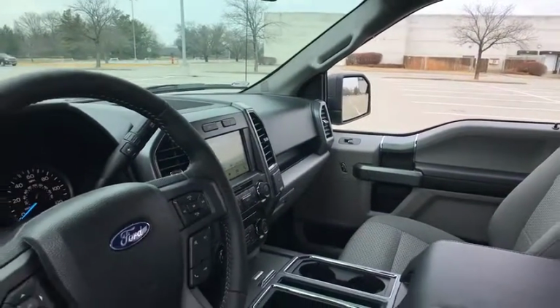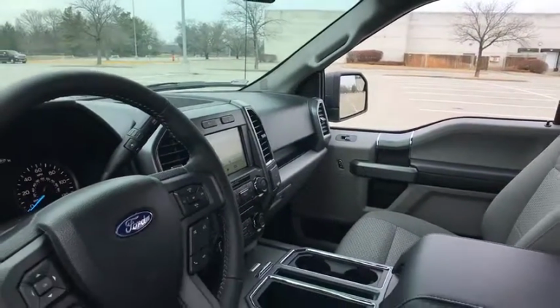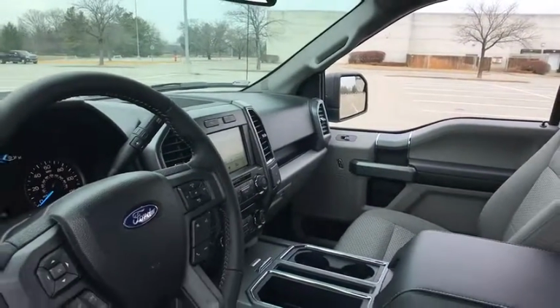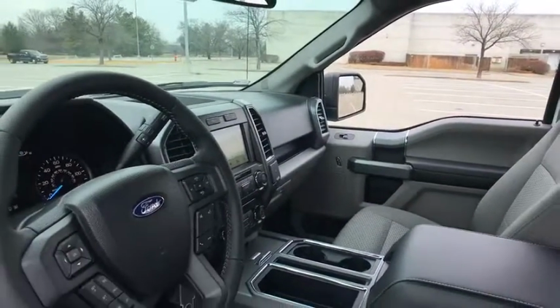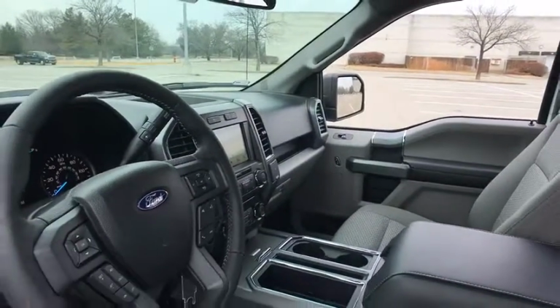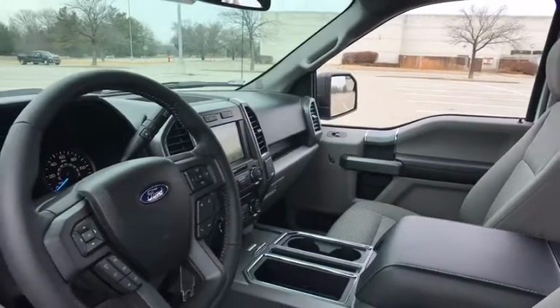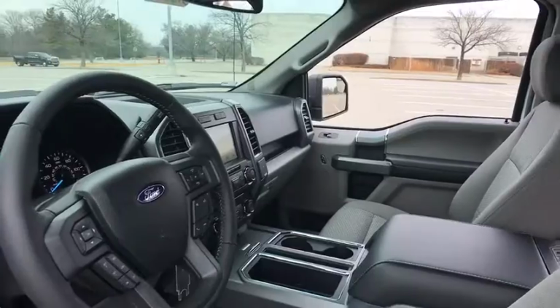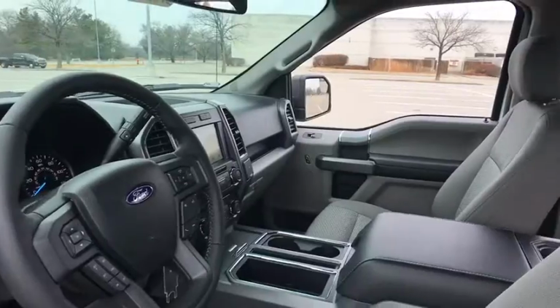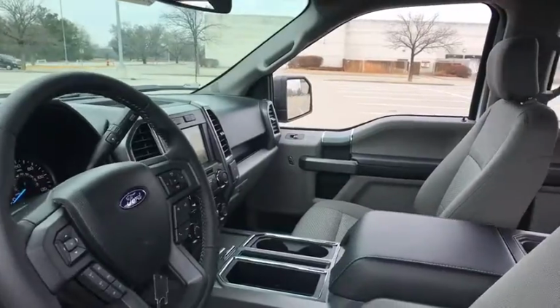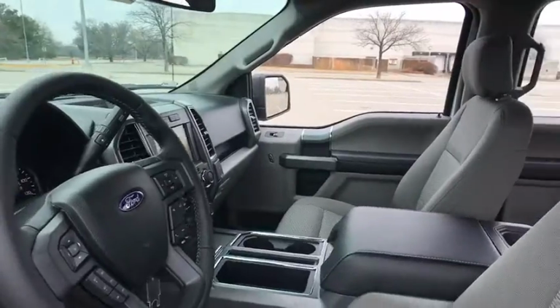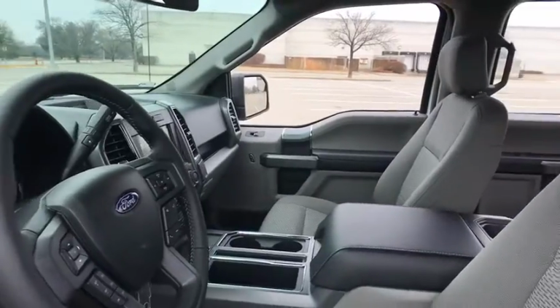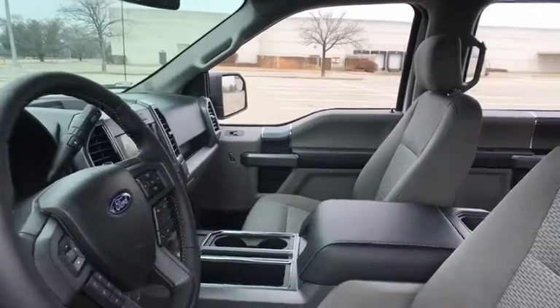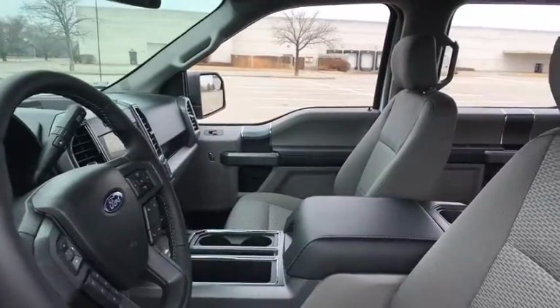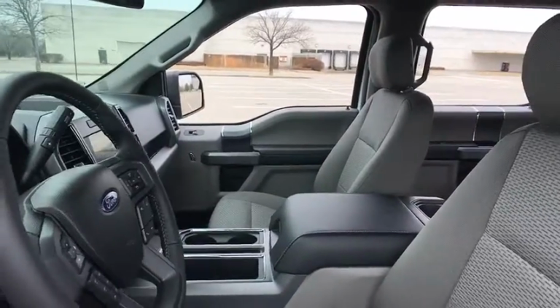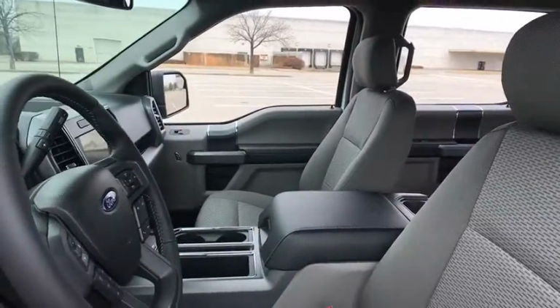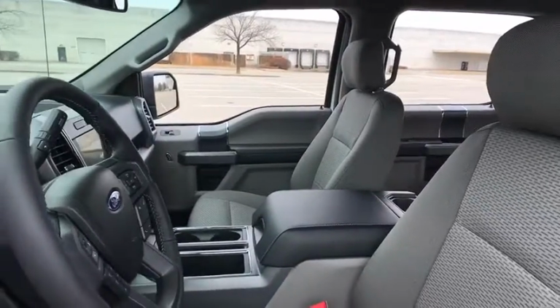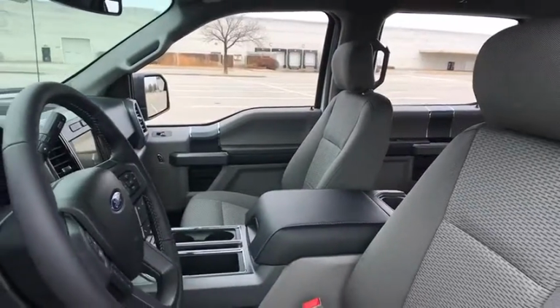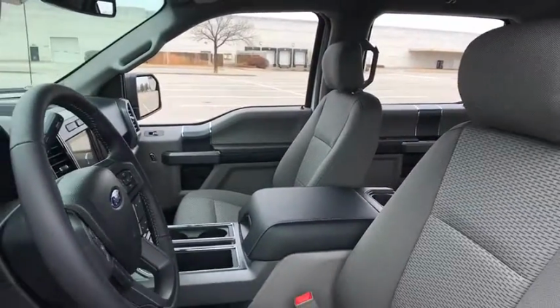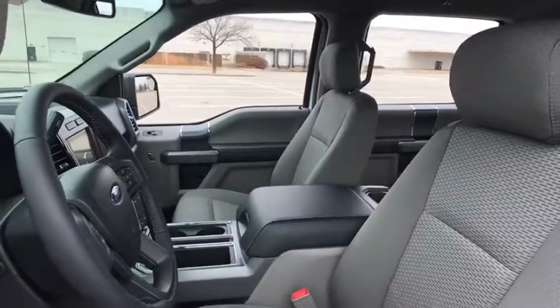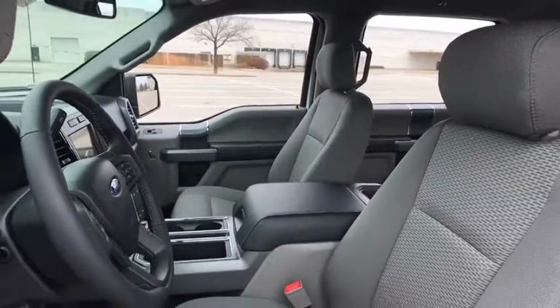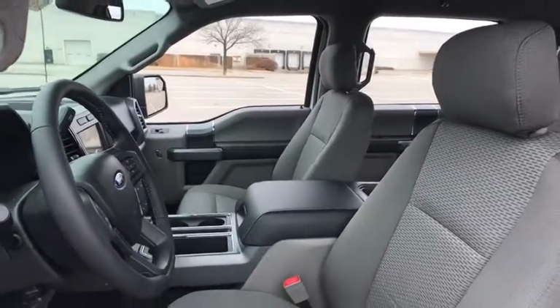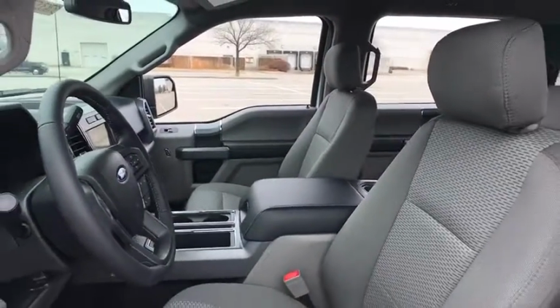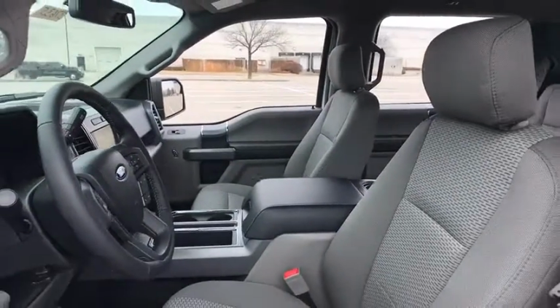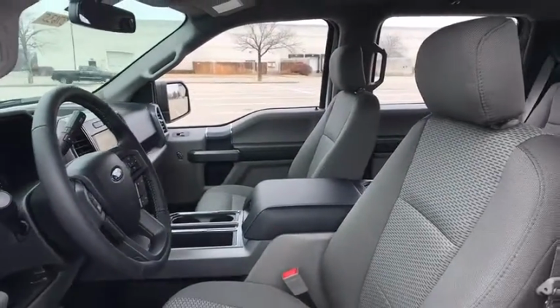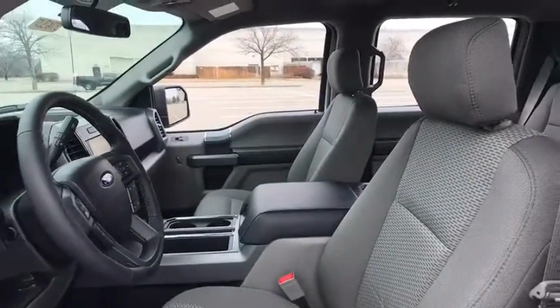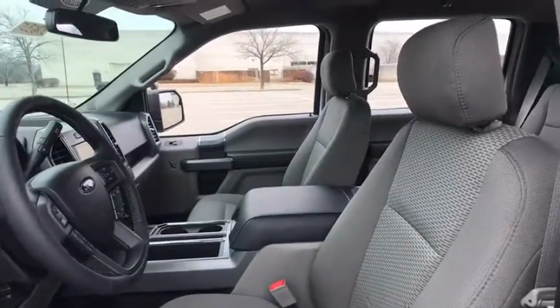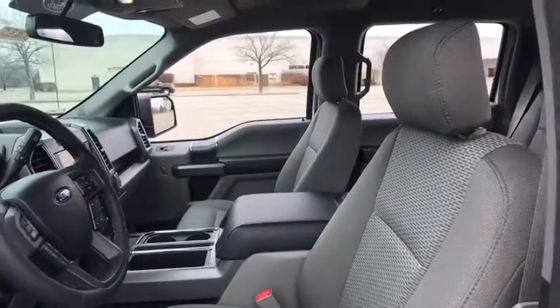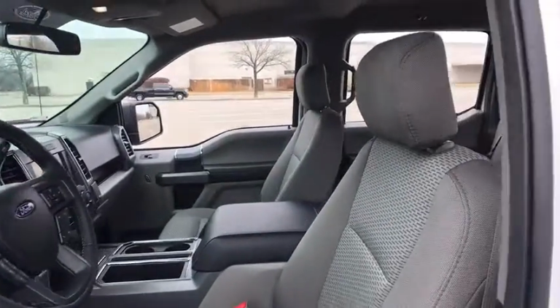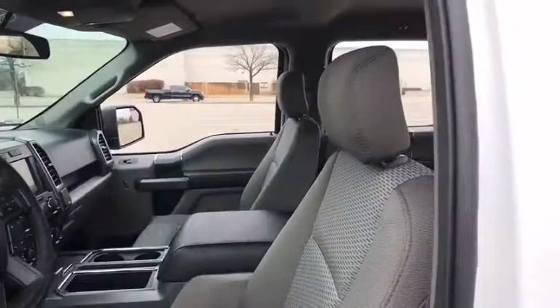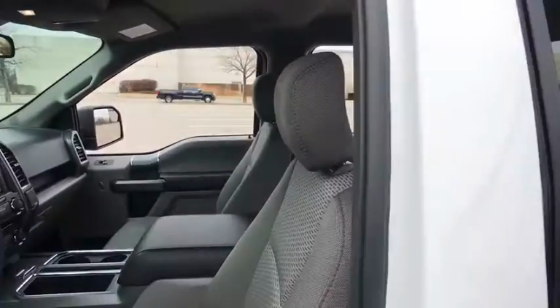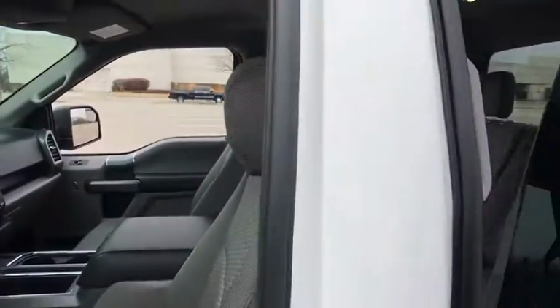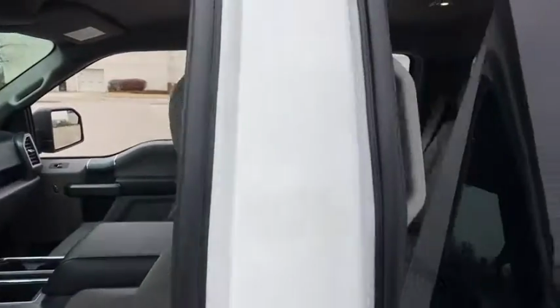Power windows, security system, fog lights, compass, remote keyless entry, tachometer, eight-way power driver seat.